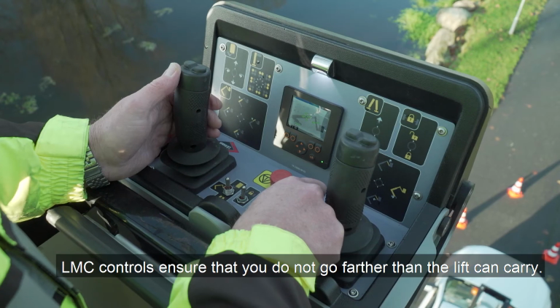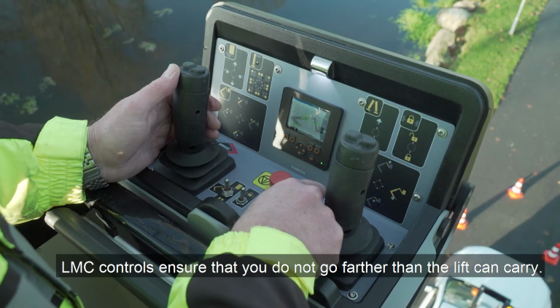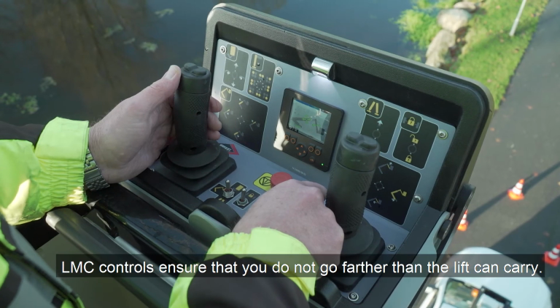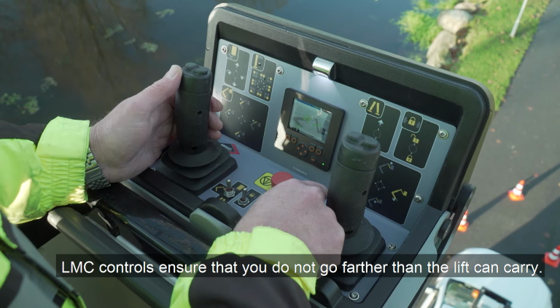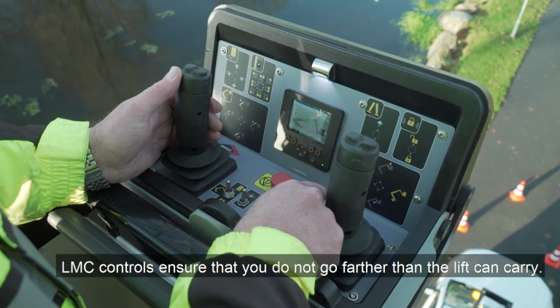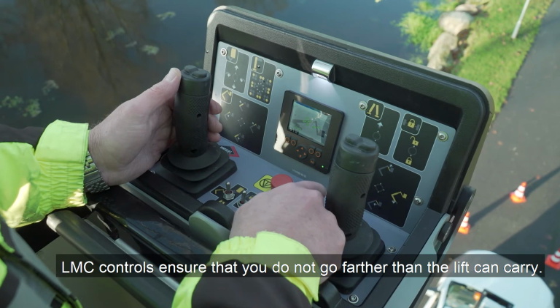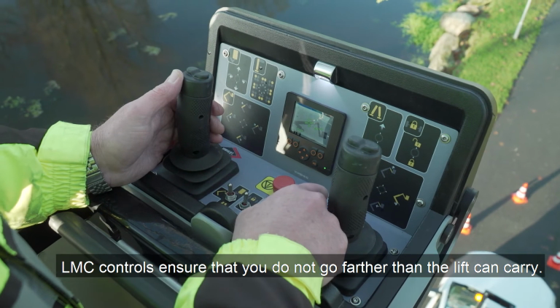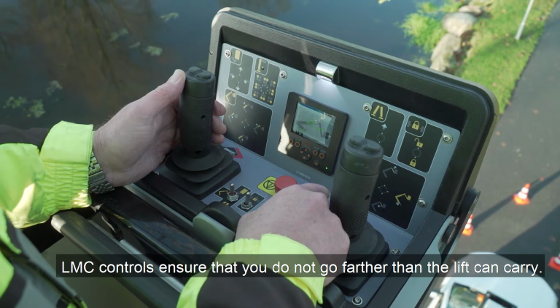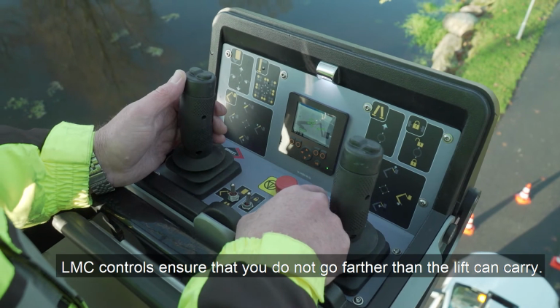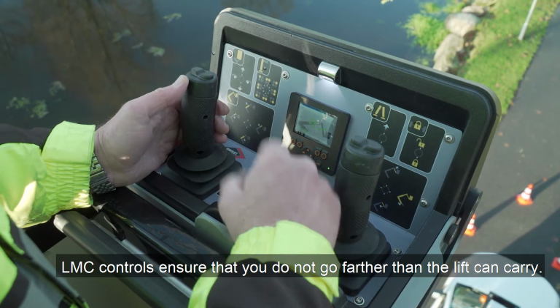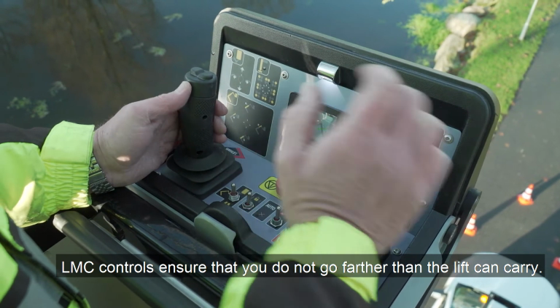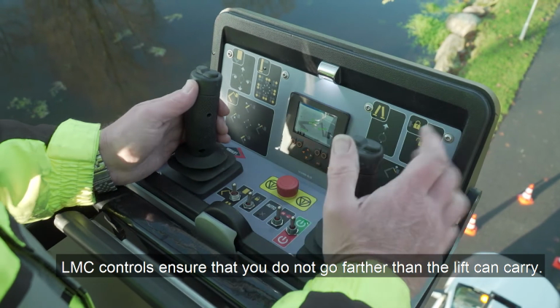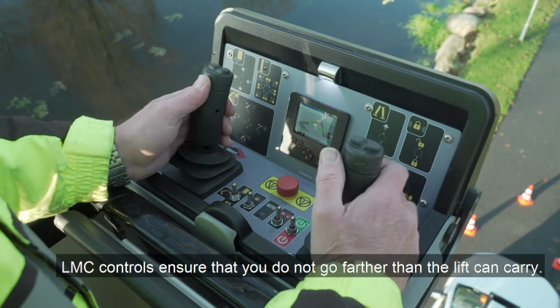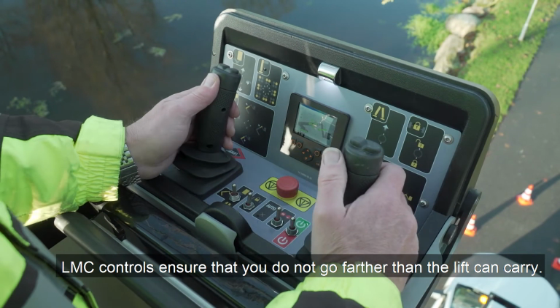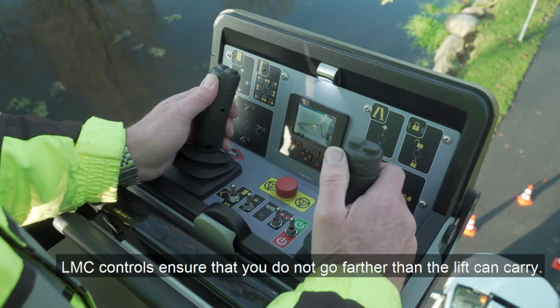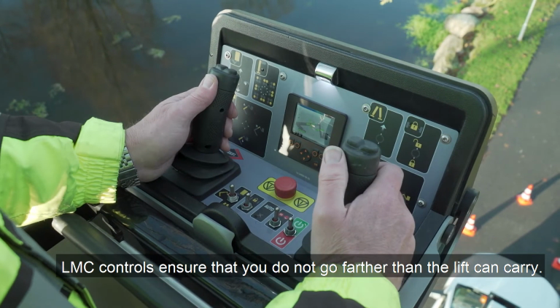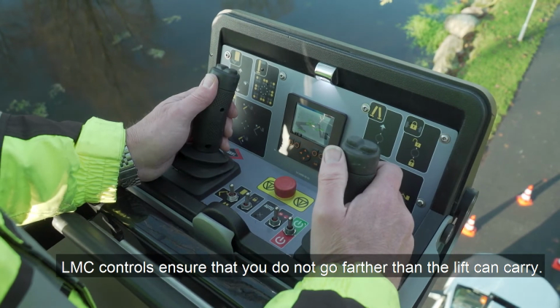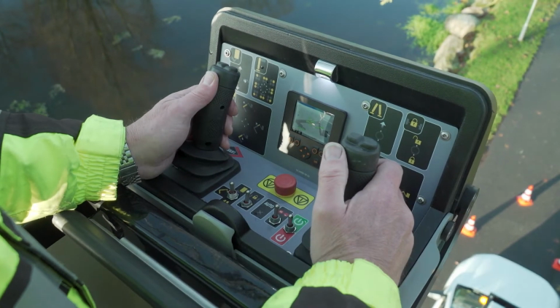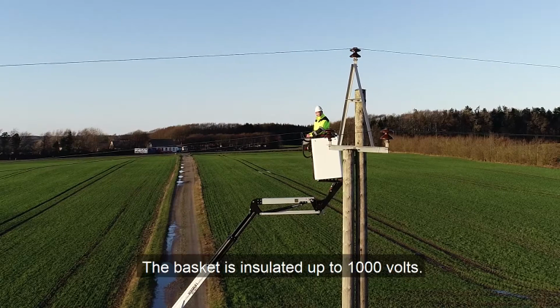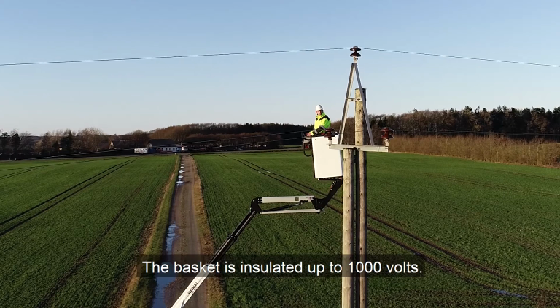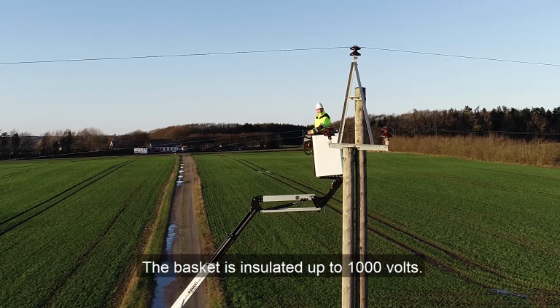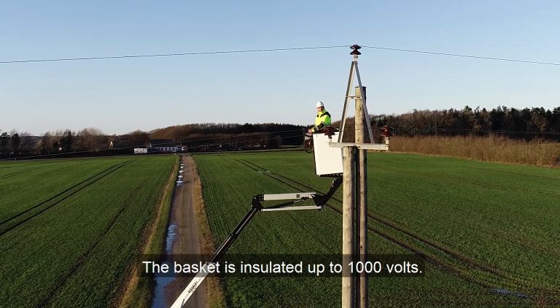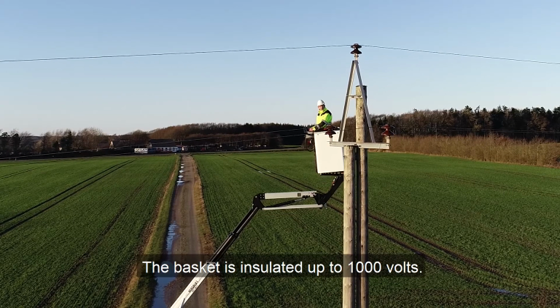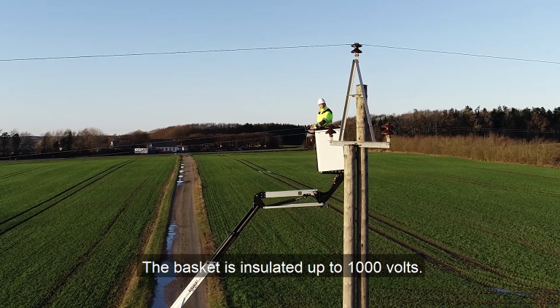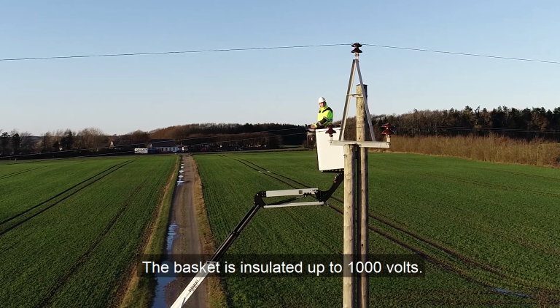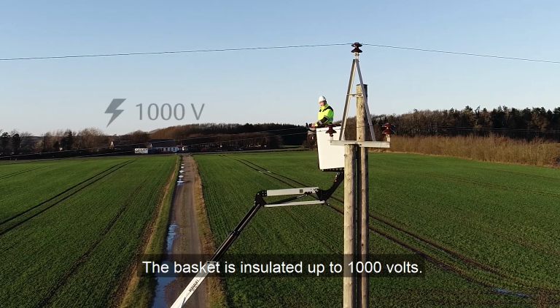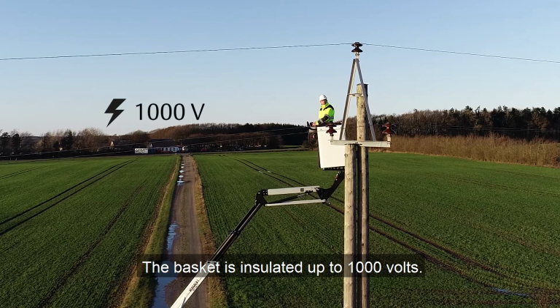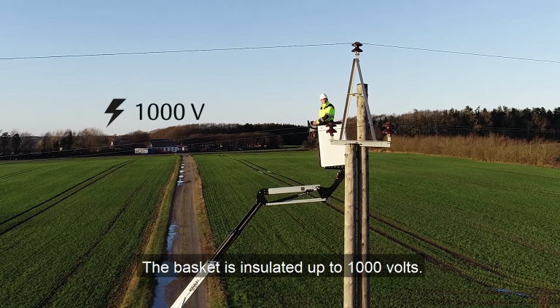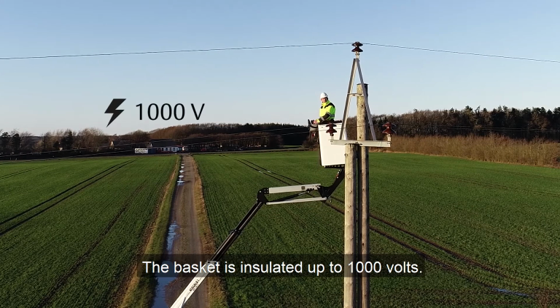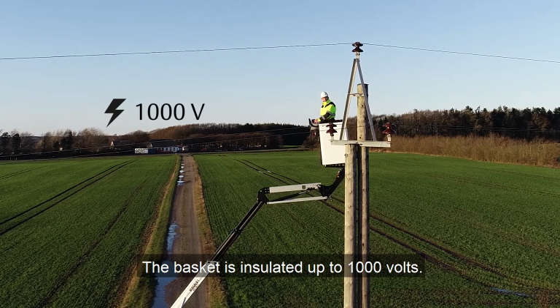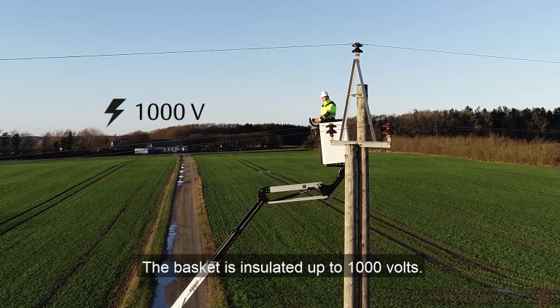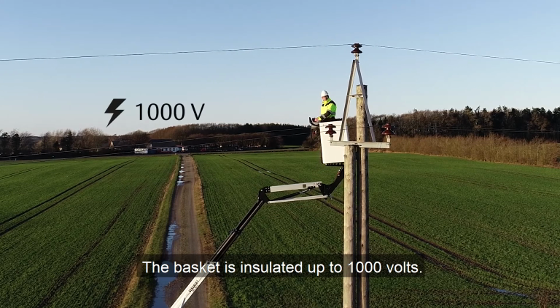LMC controls ensure that you do not go further than the lift can carry. The basket is insulated up to 1,000 volts electrical voltage.